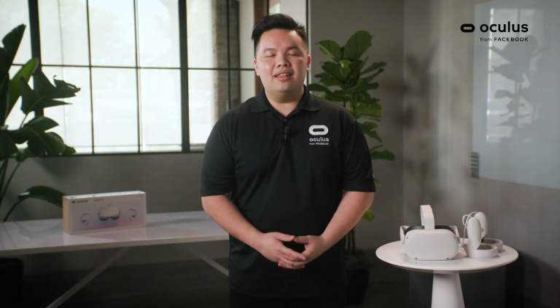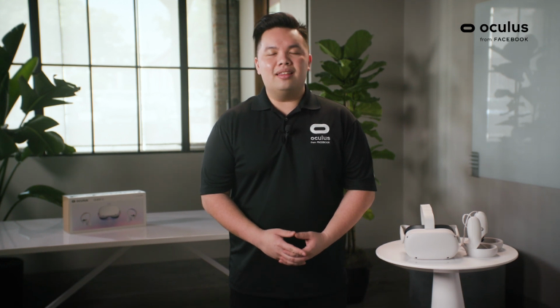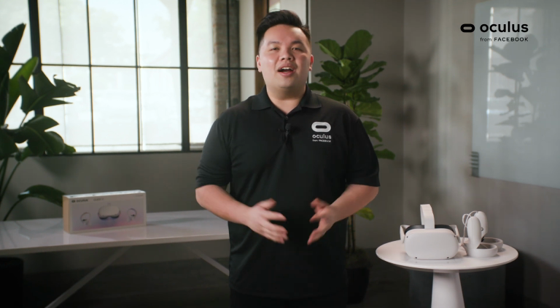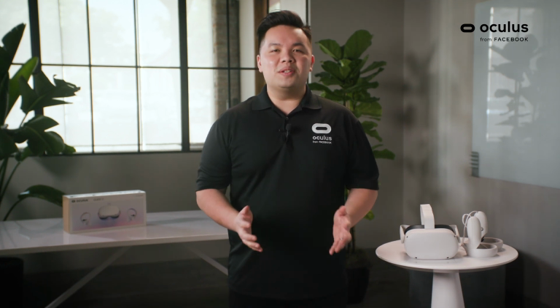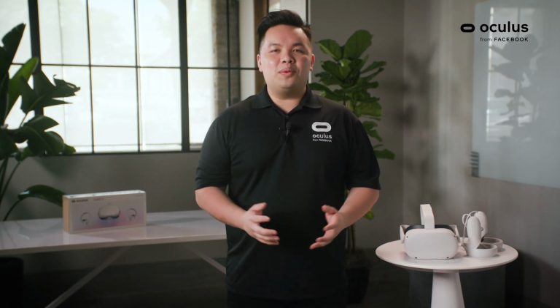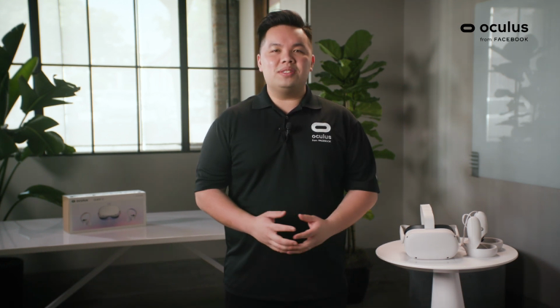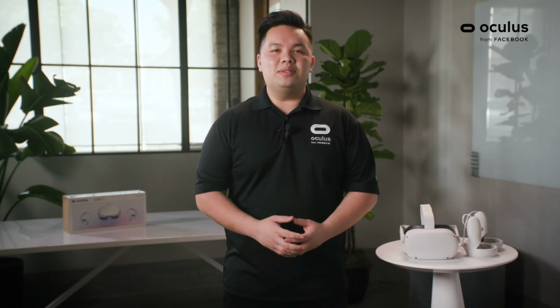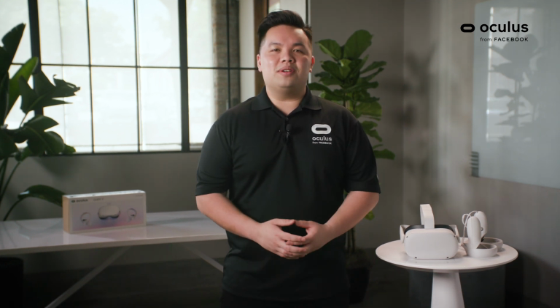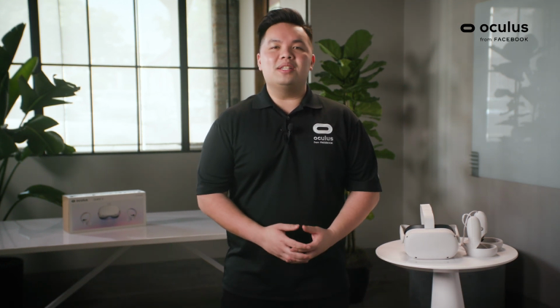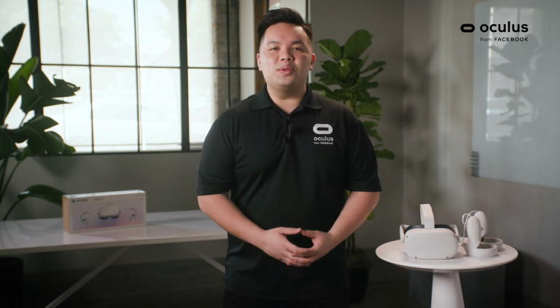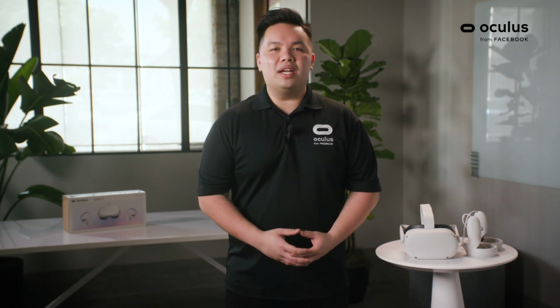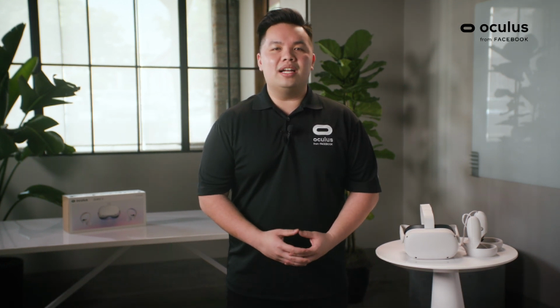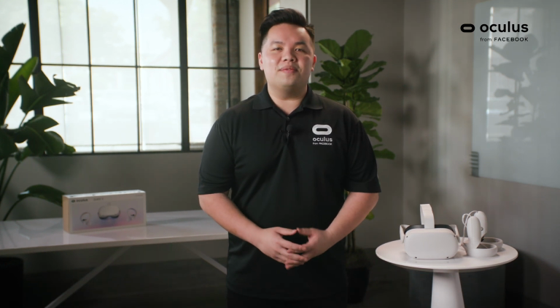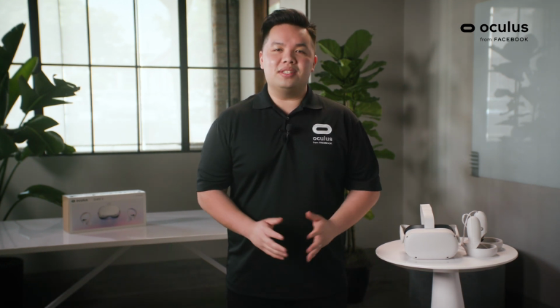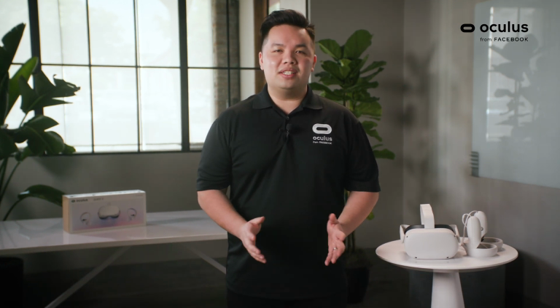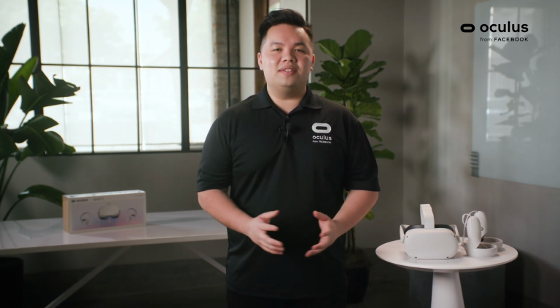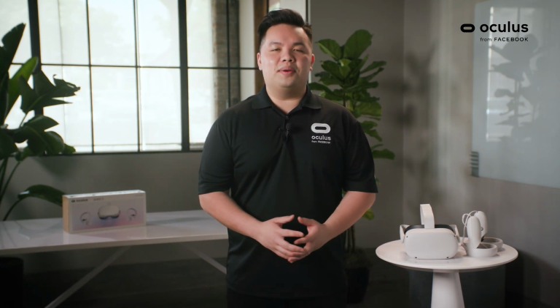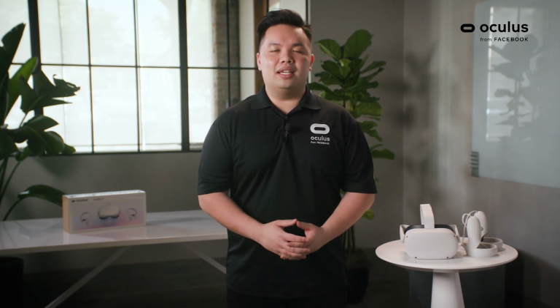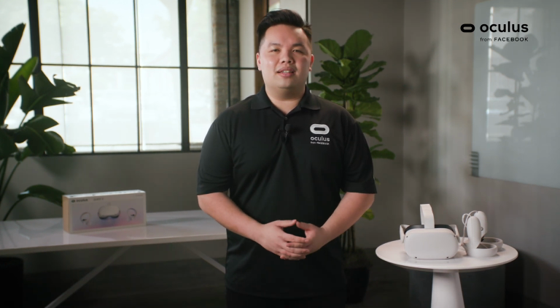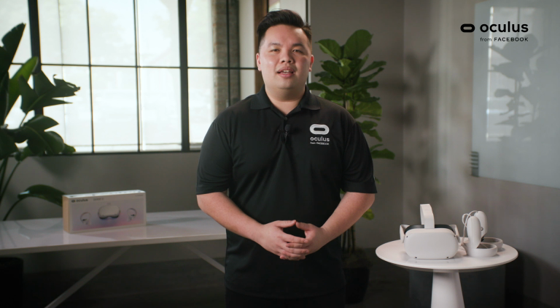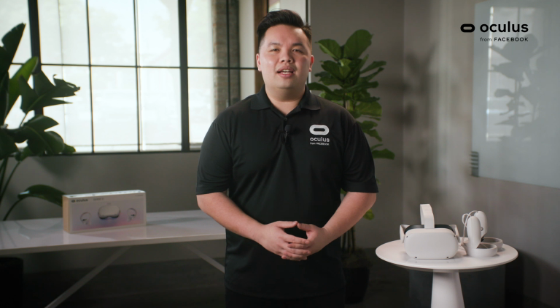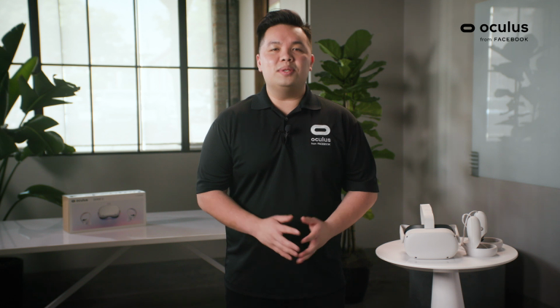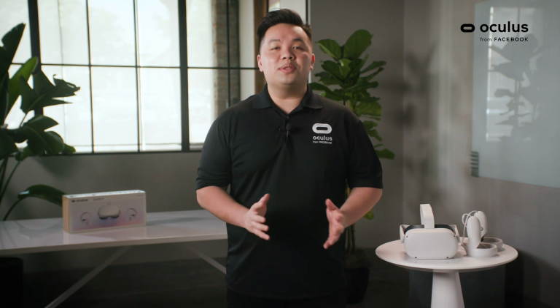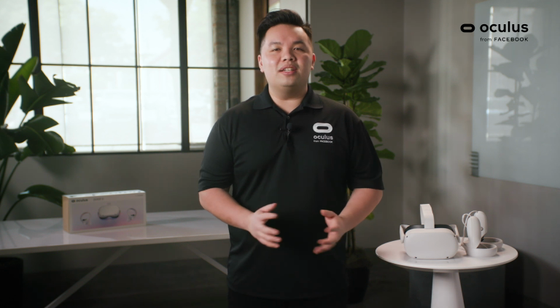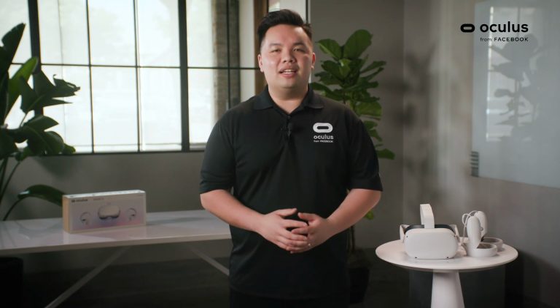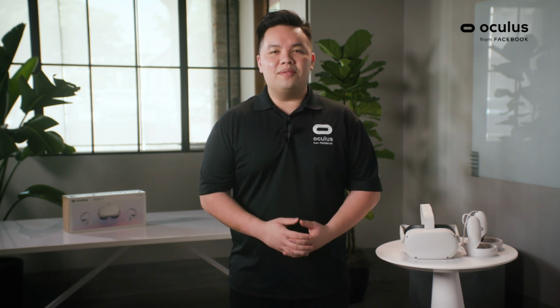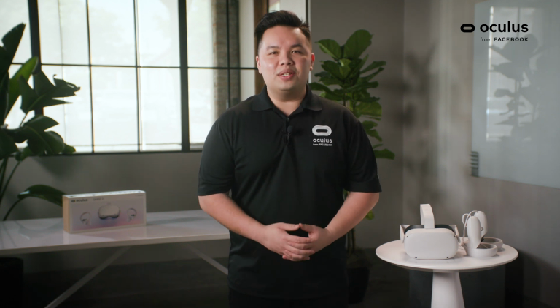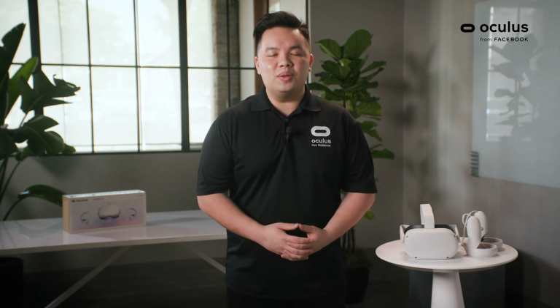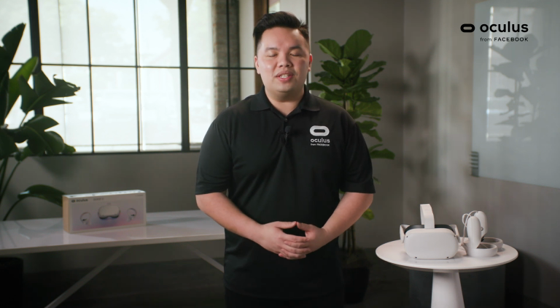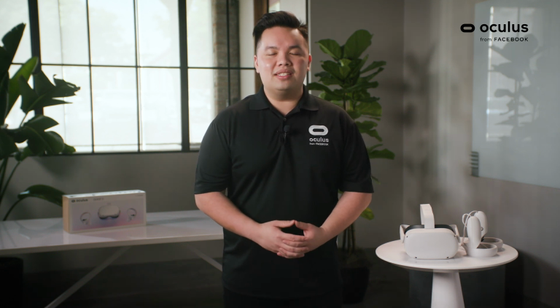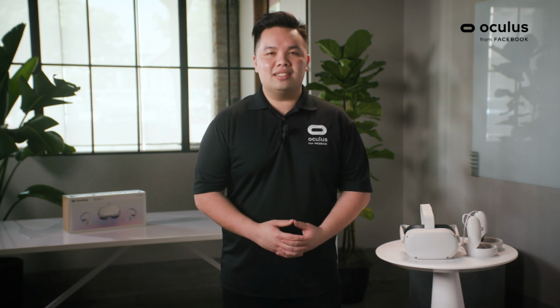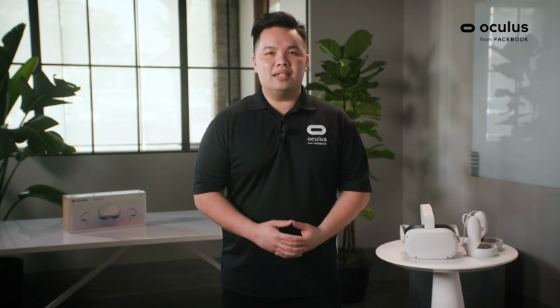The Oculus Quest 2 starts at $299 for the 64GB, as well as $399 for the 256GB.